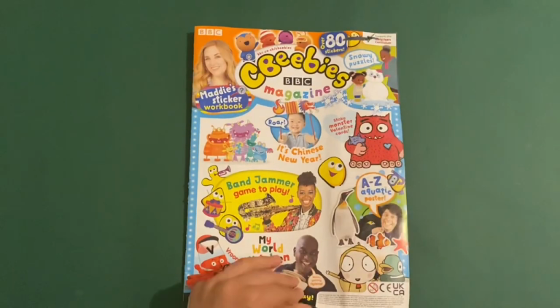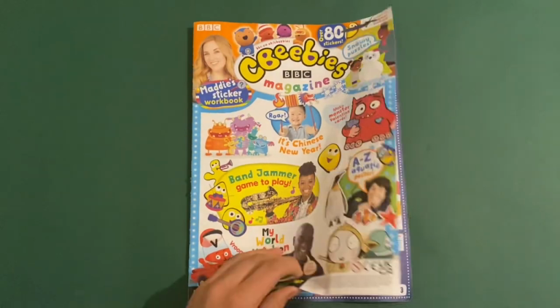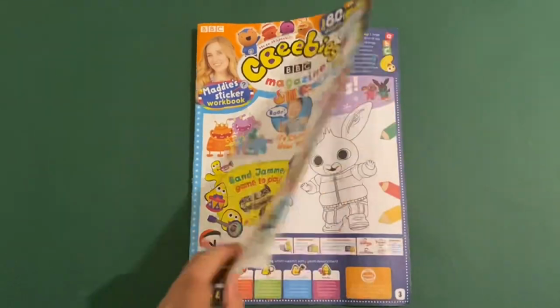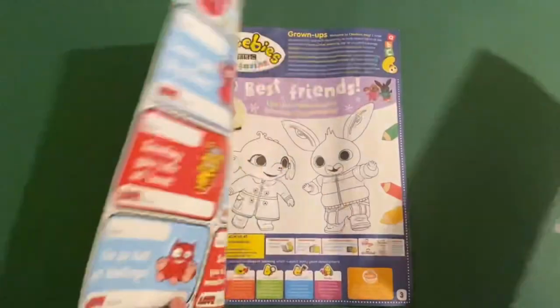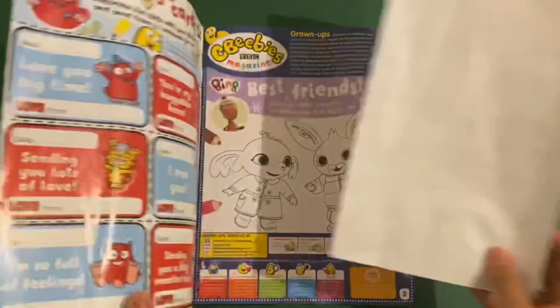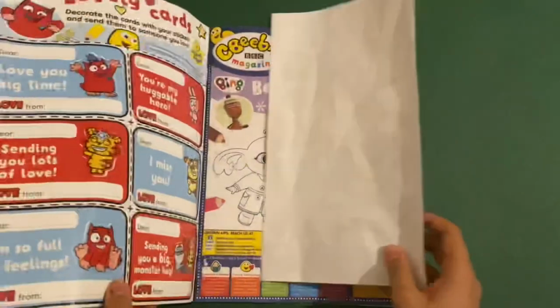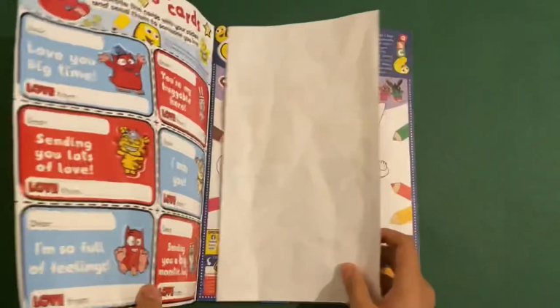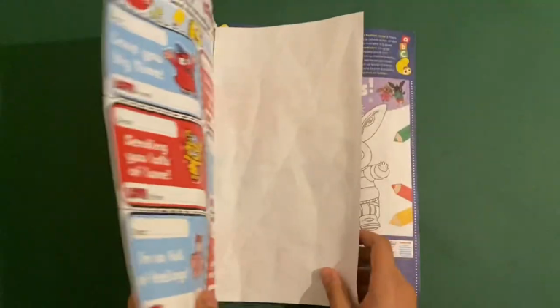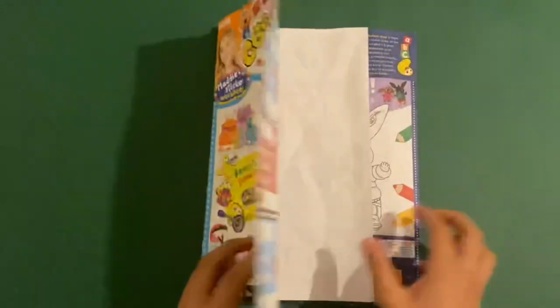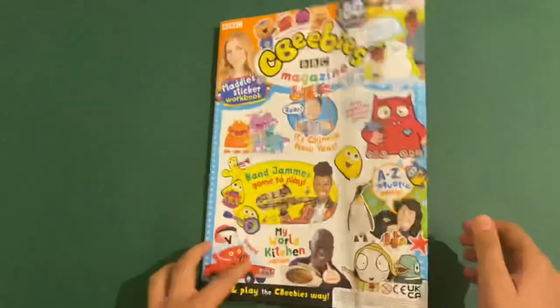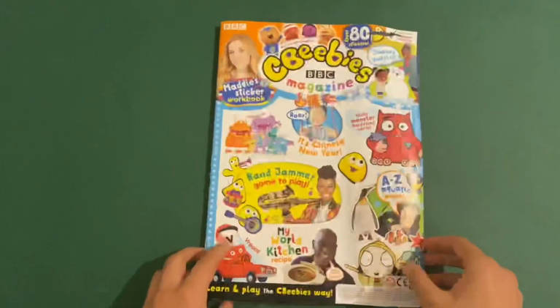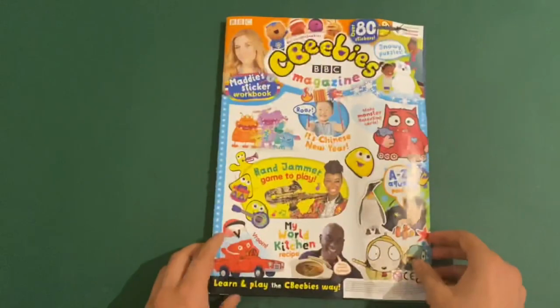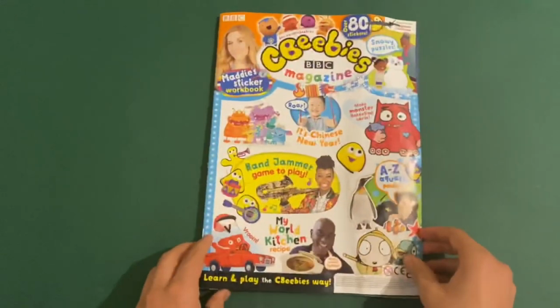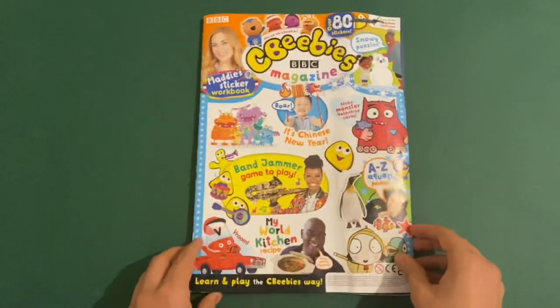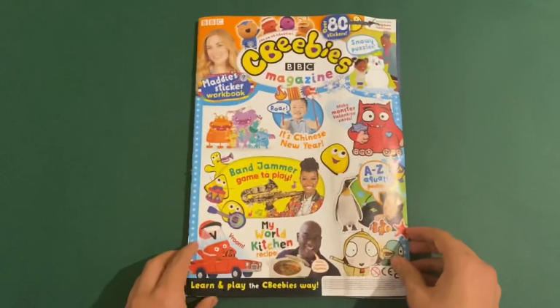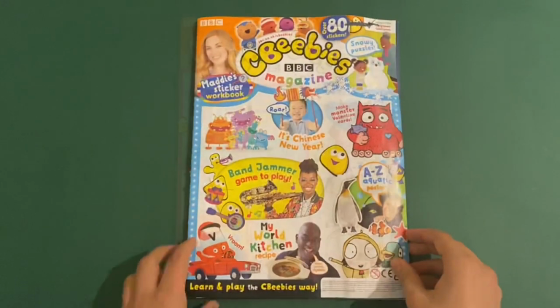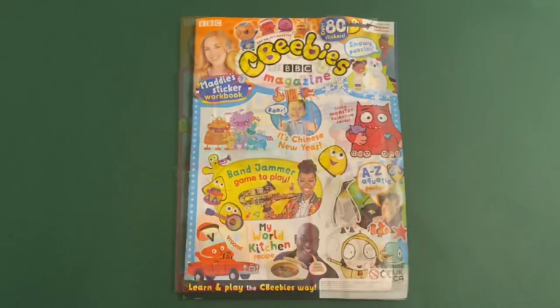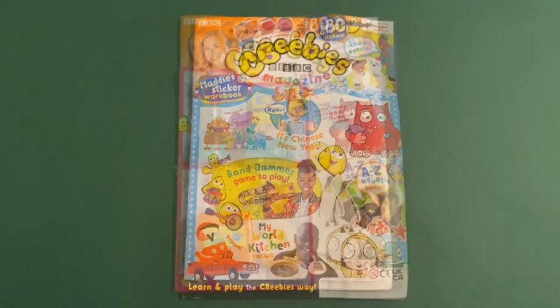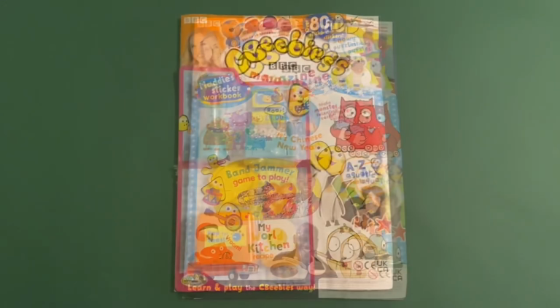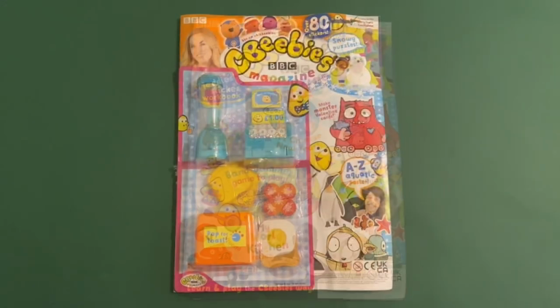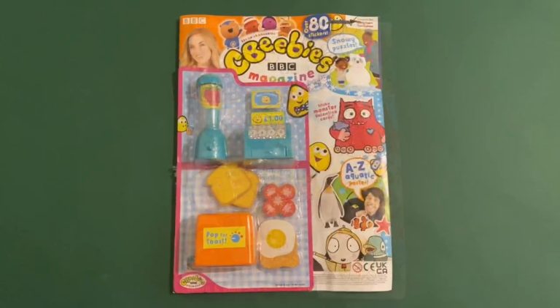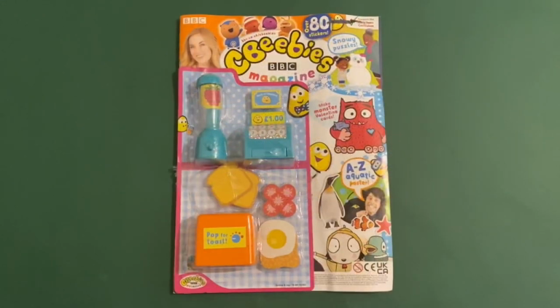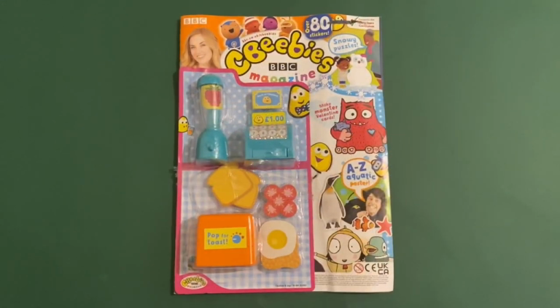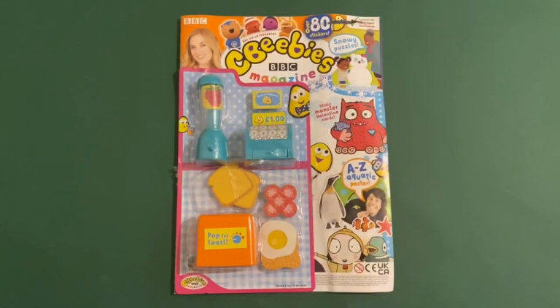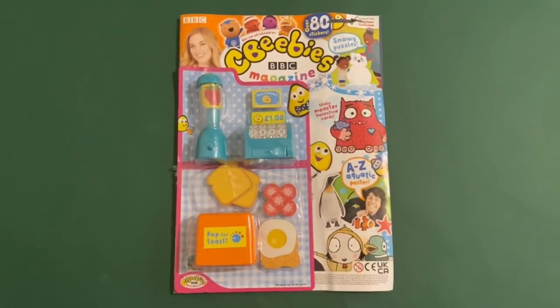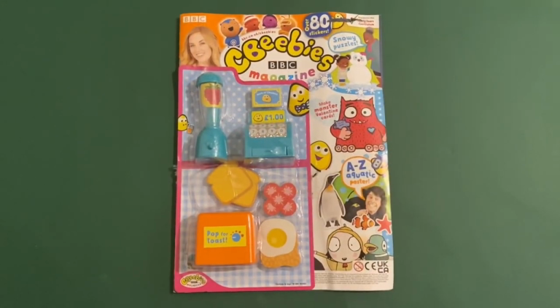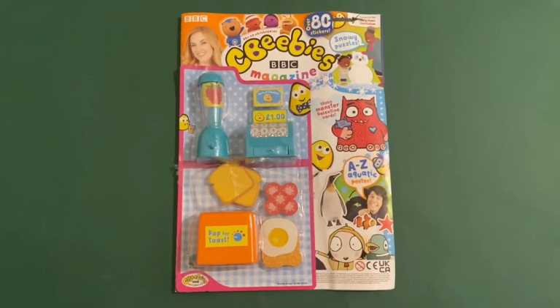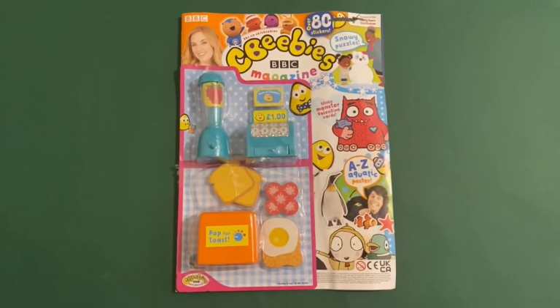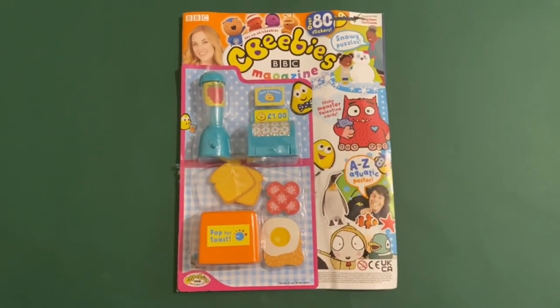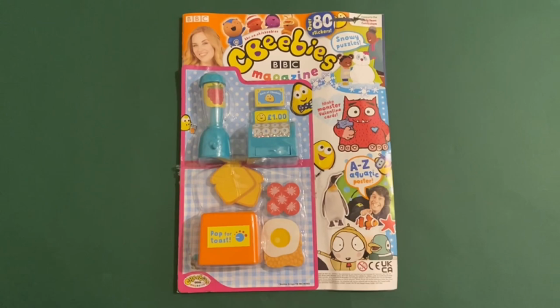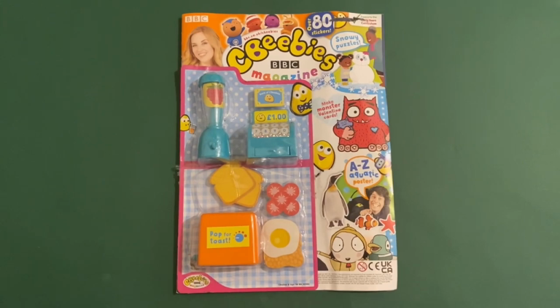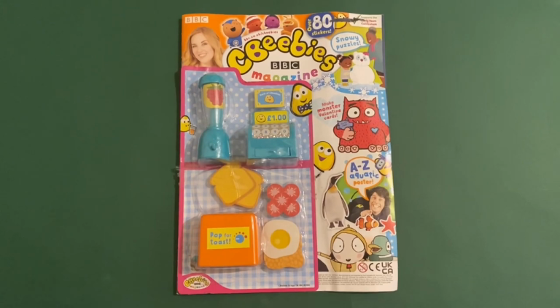So that's the end of the magazine. Now let's take a look at the shopping breakfast set.